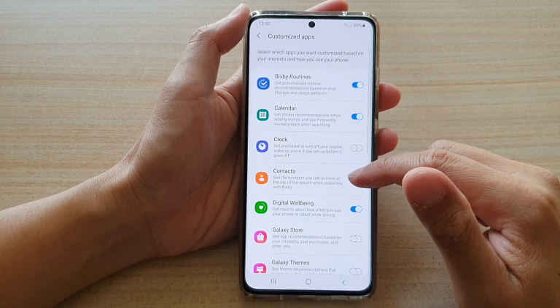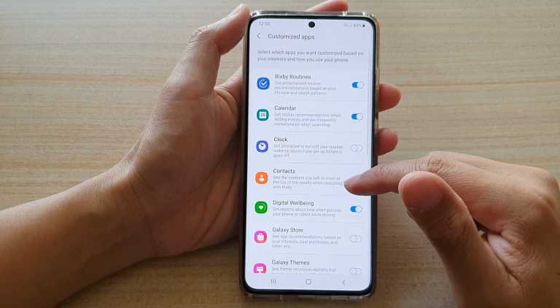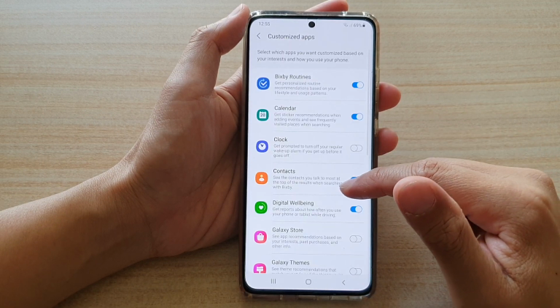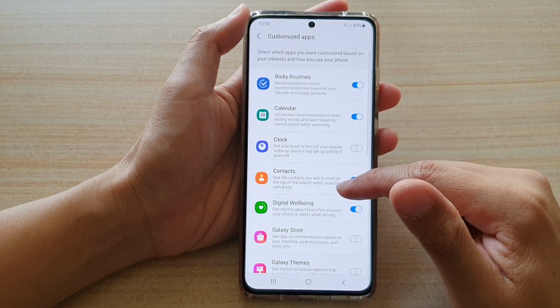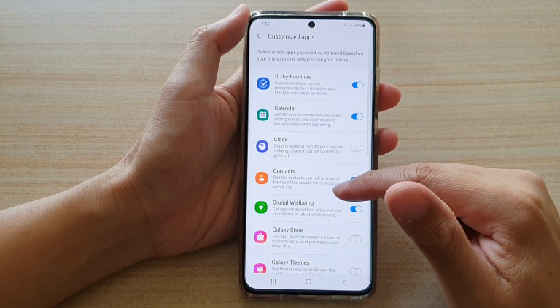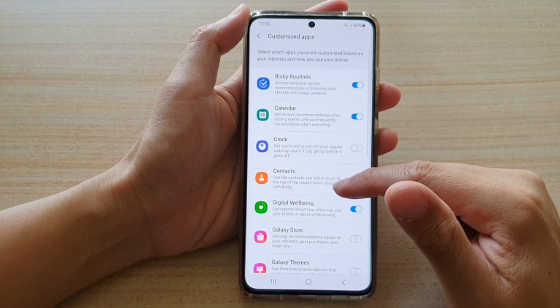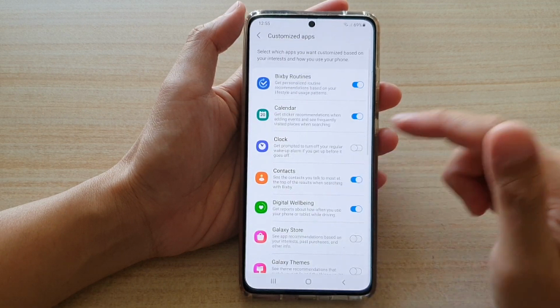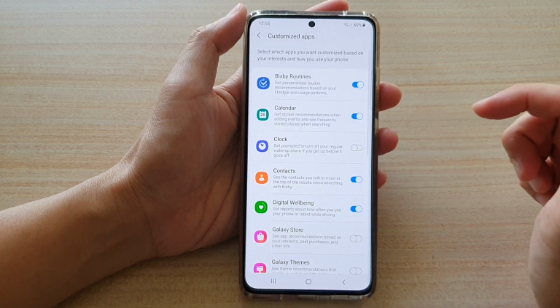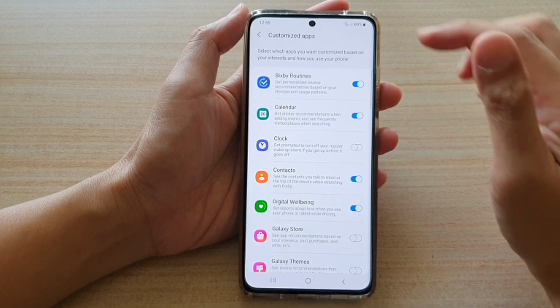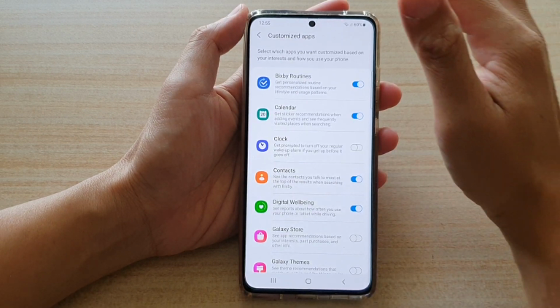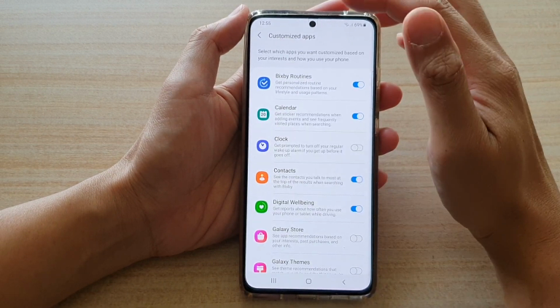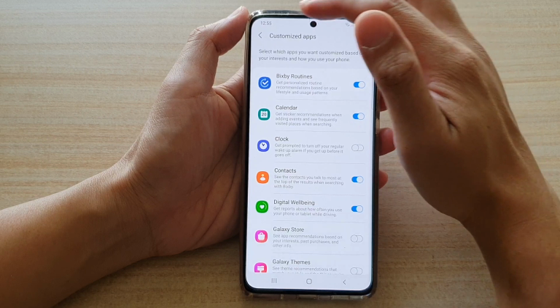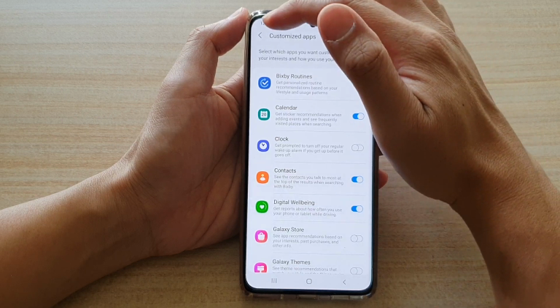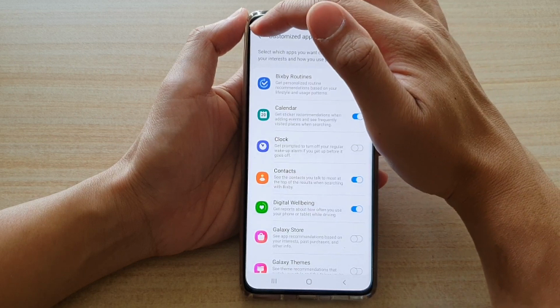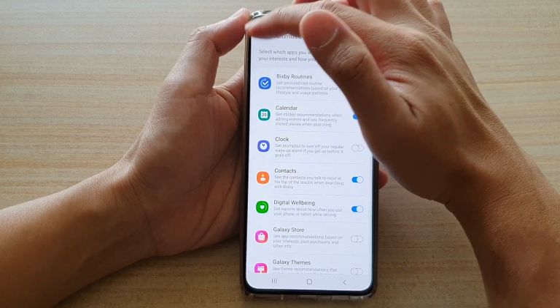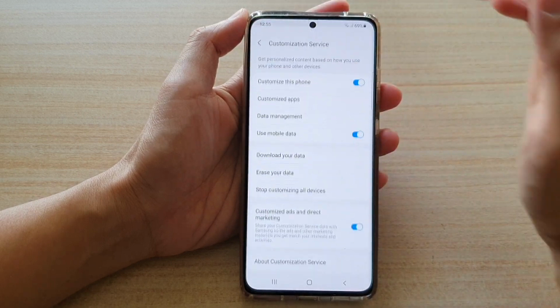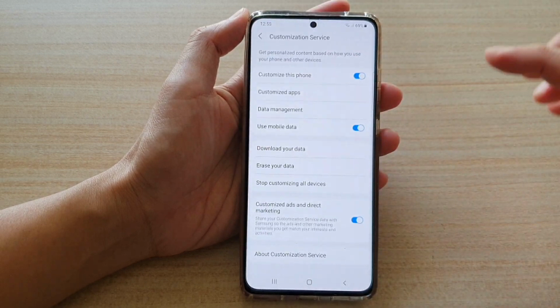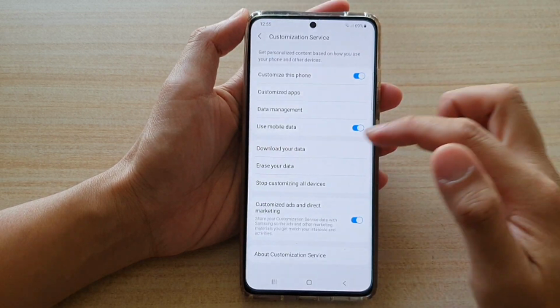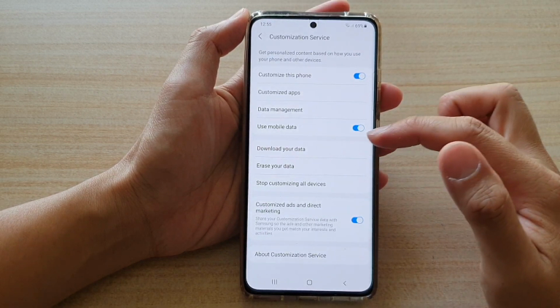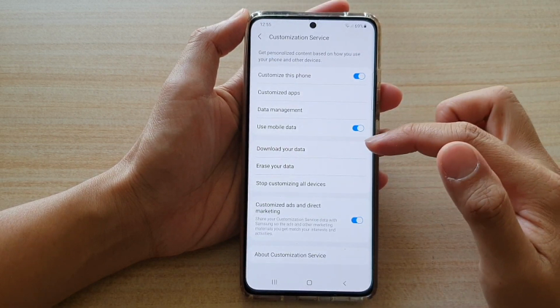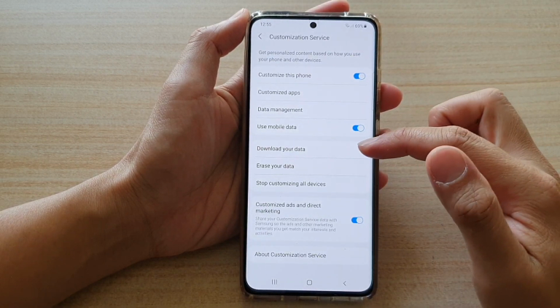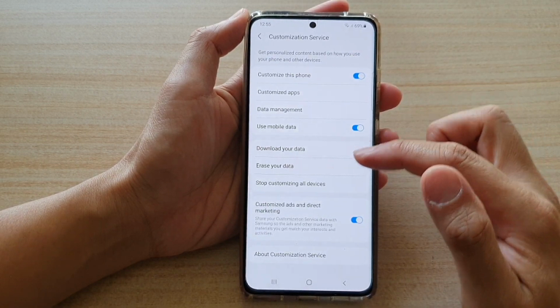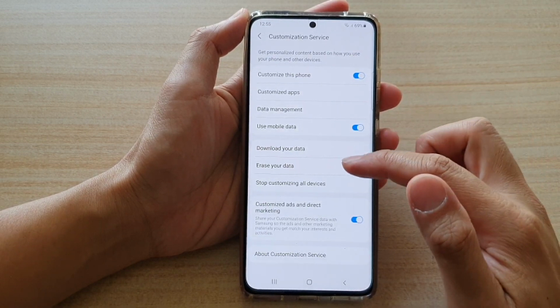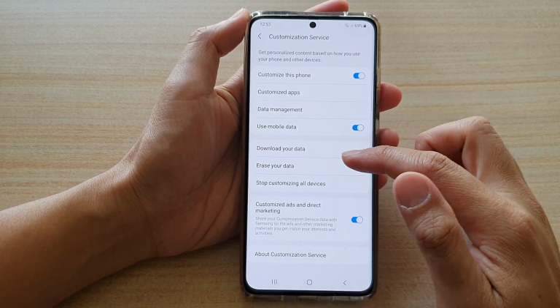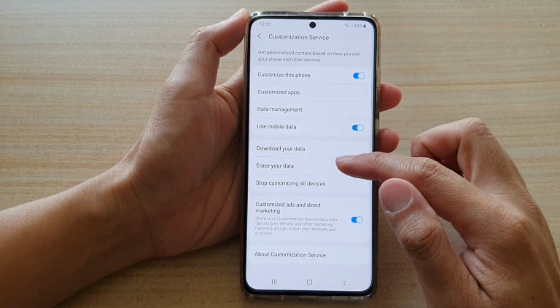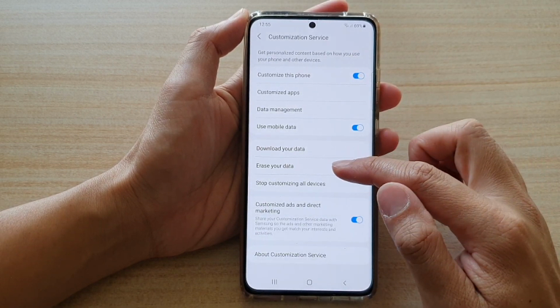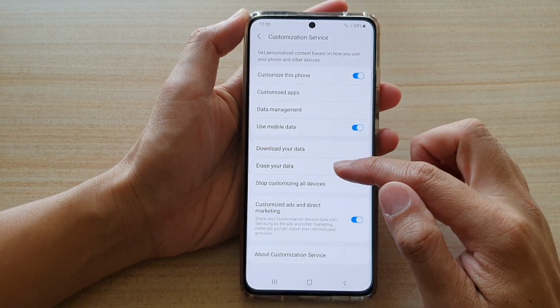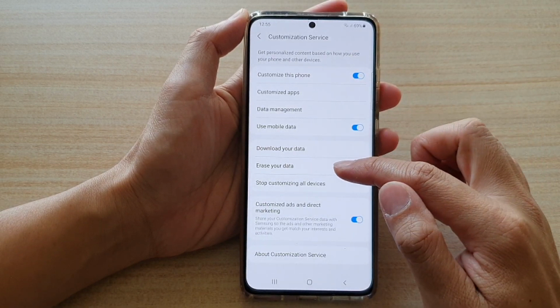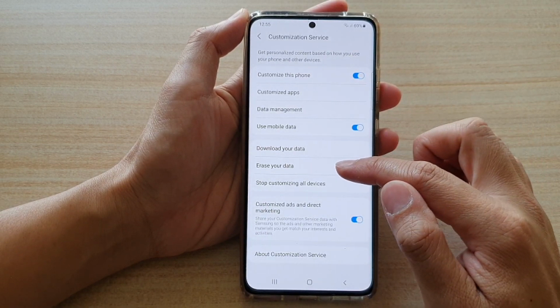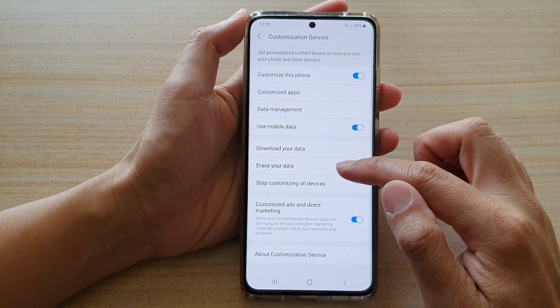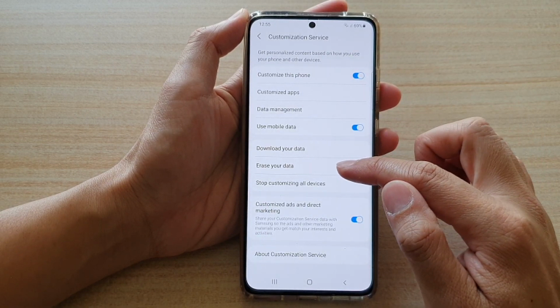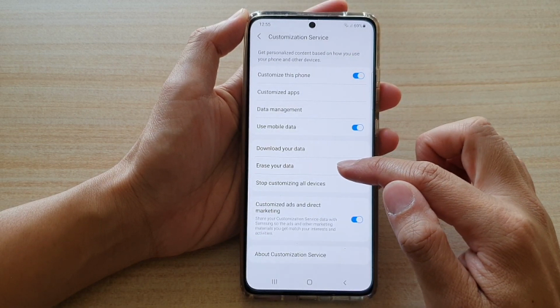Next, tap on the back key — not swipe down — and then go down and tap on erase your data.